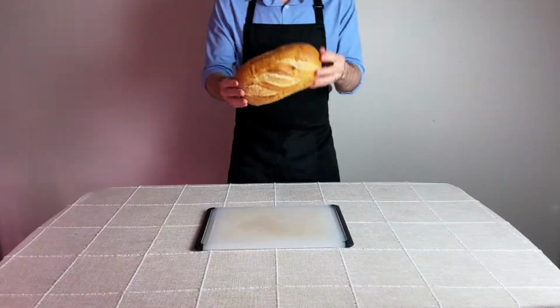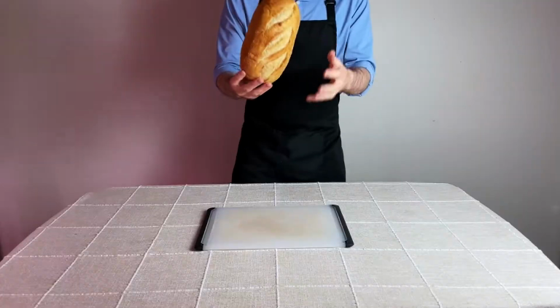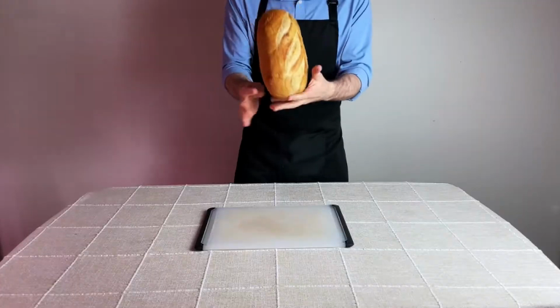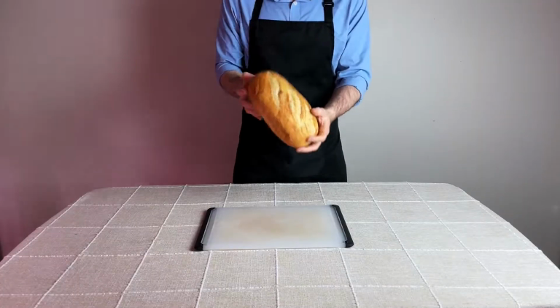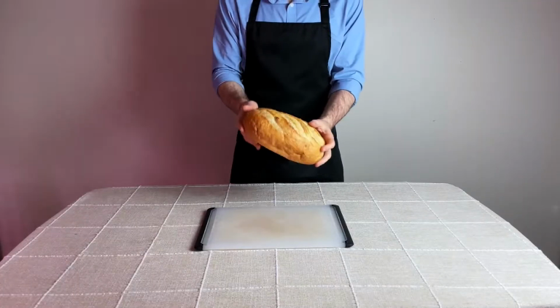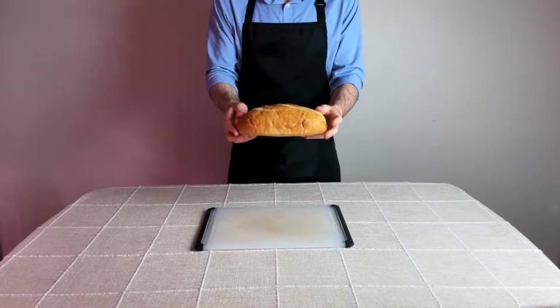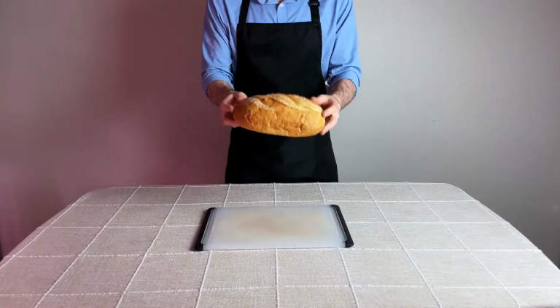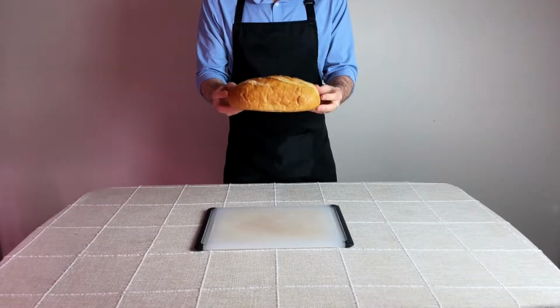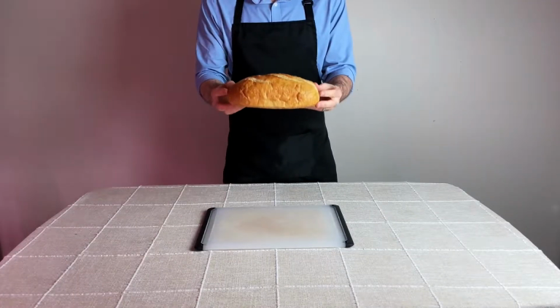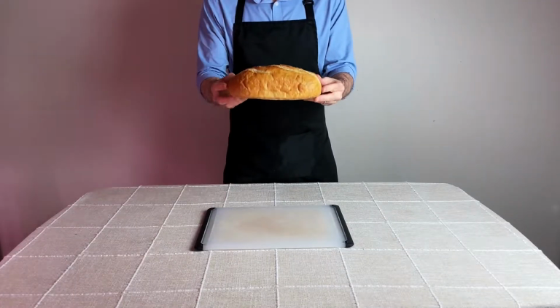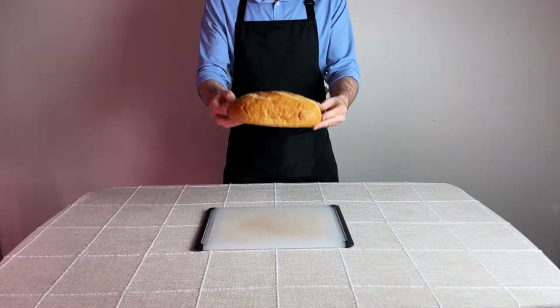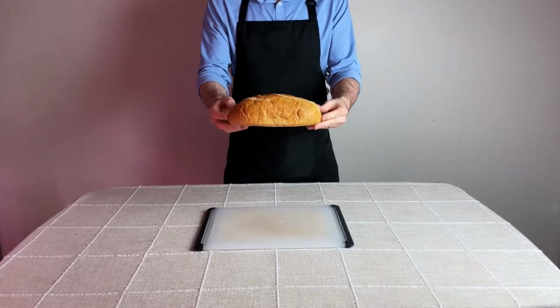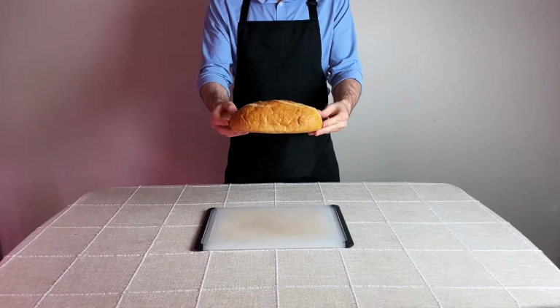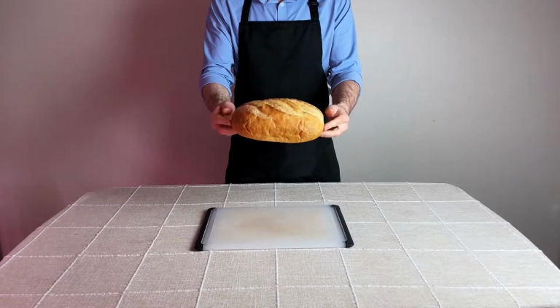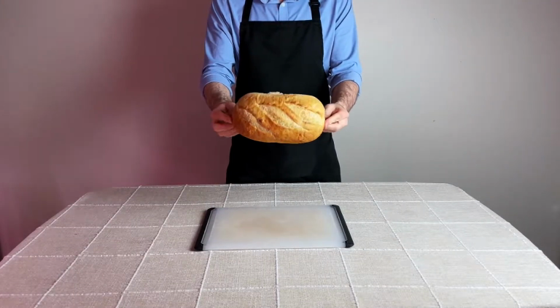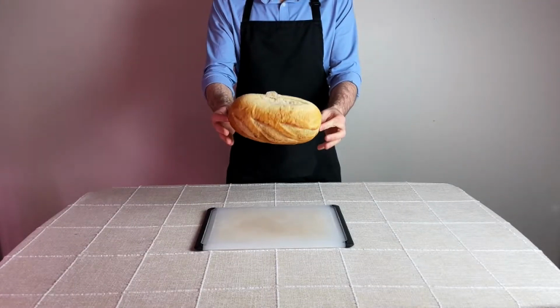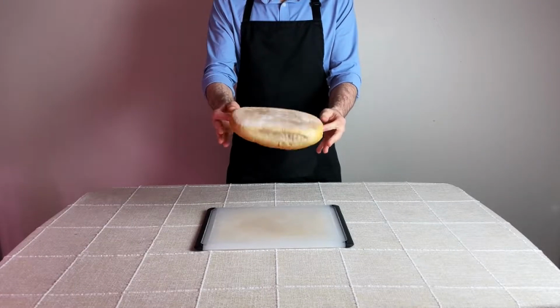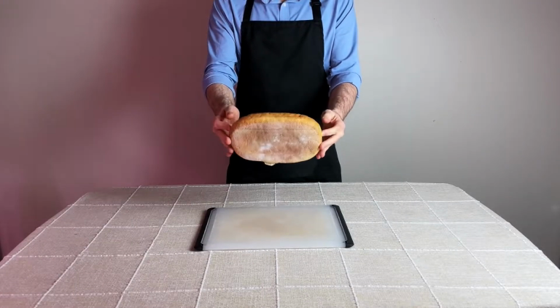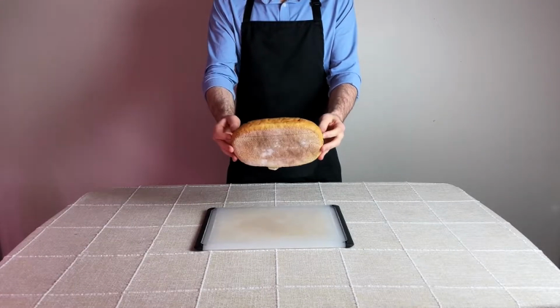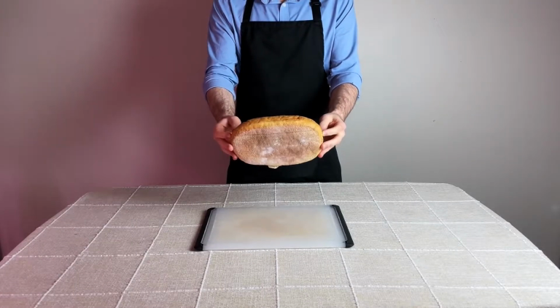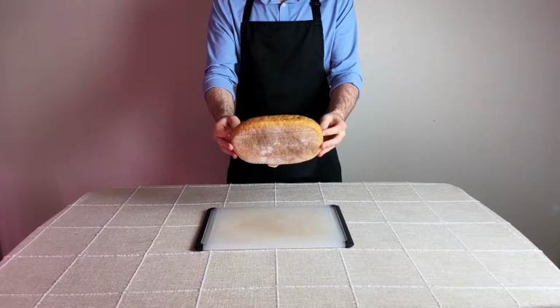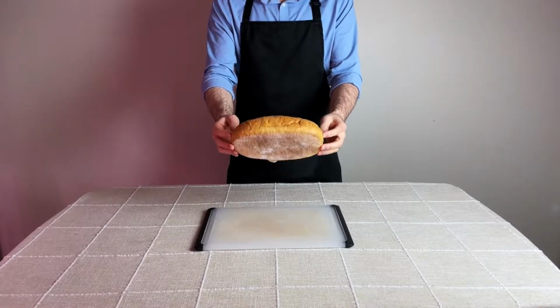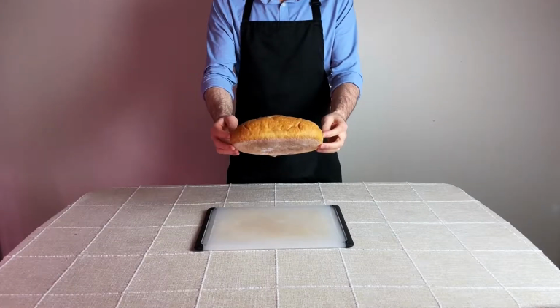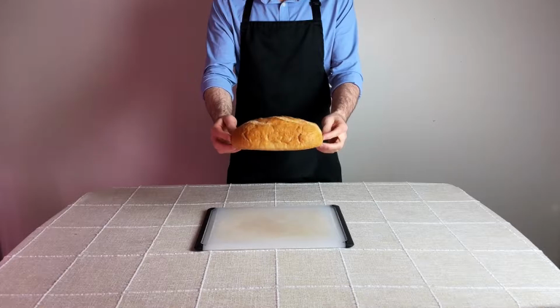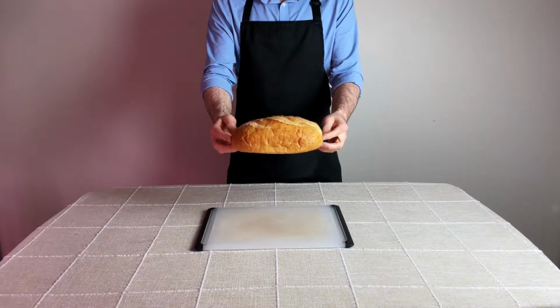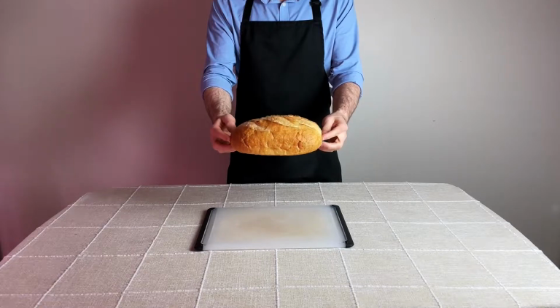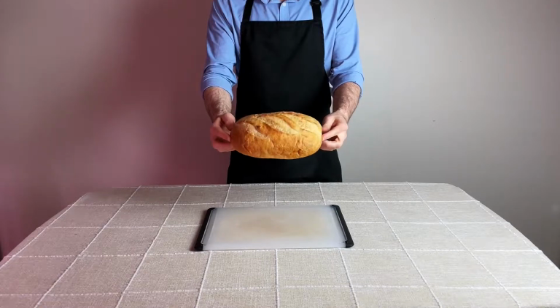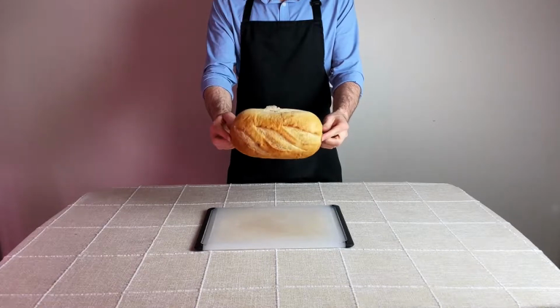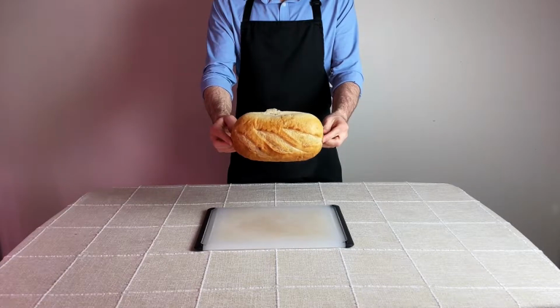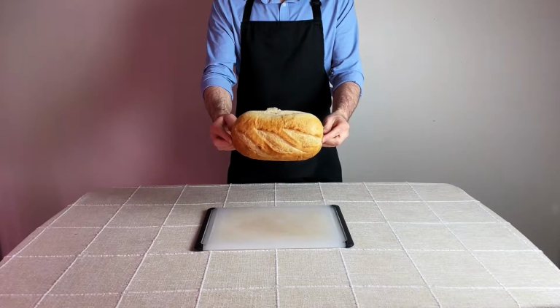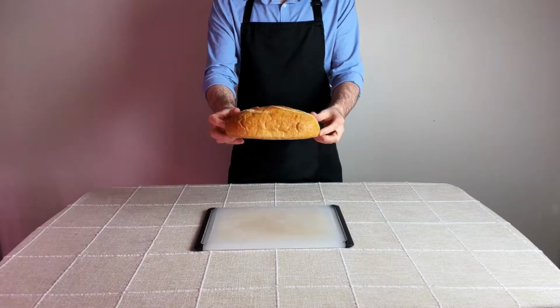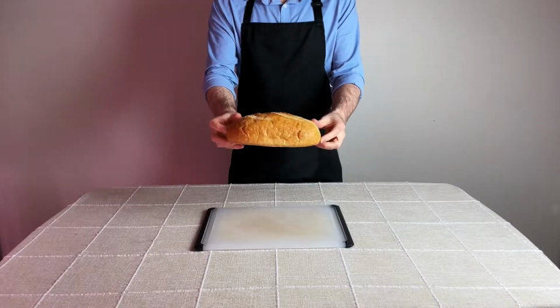So to start, you'll need a loaf of bread. I've picked out a loaf of sourdough from my local bakery.